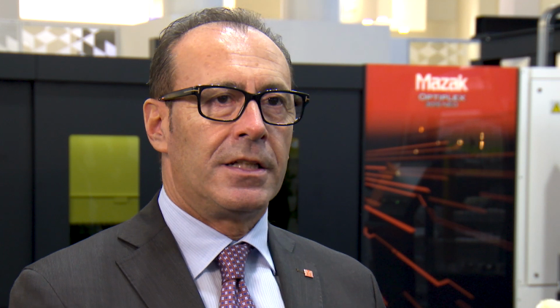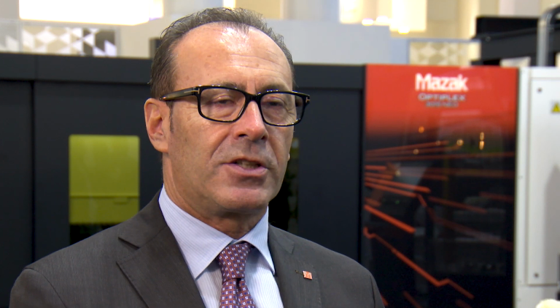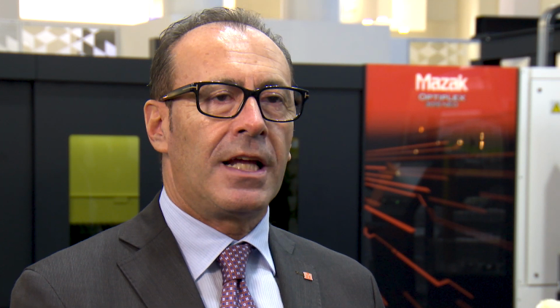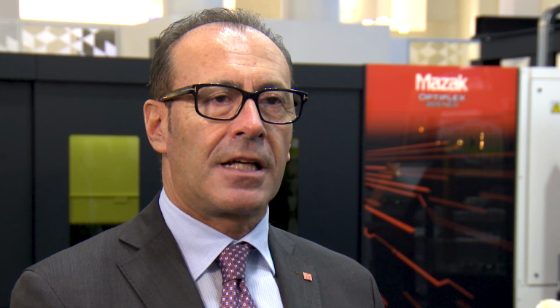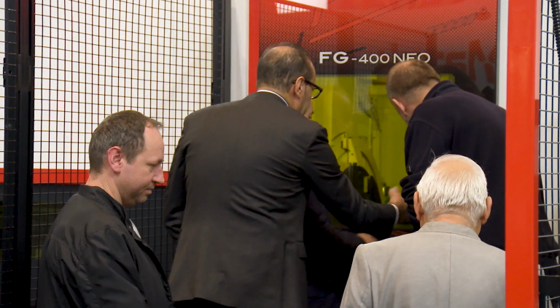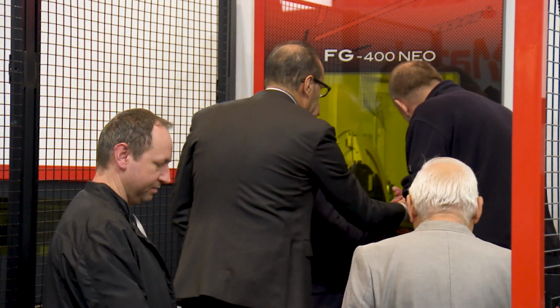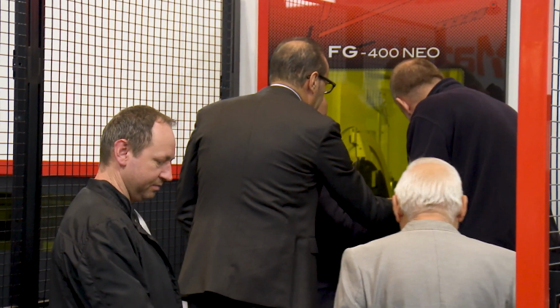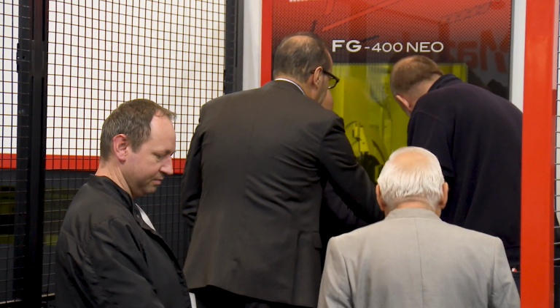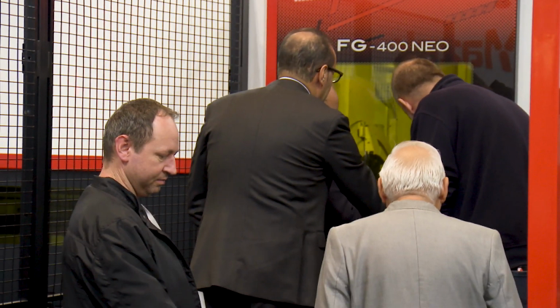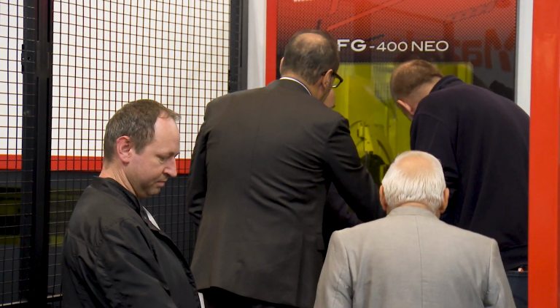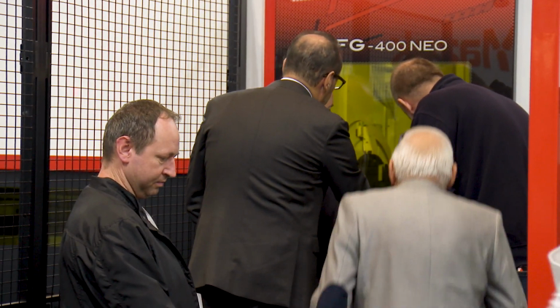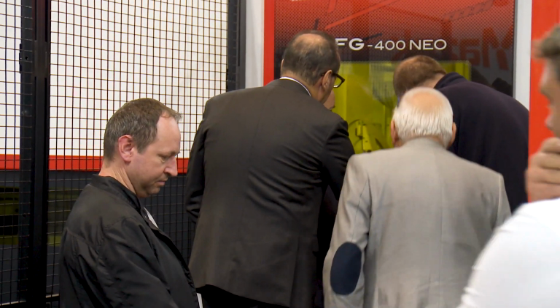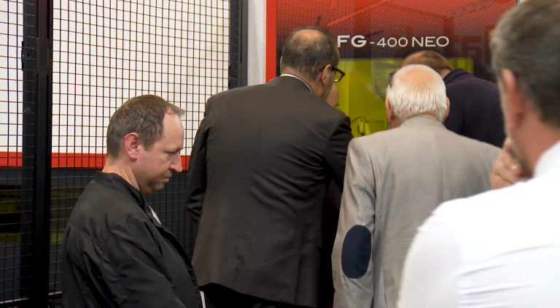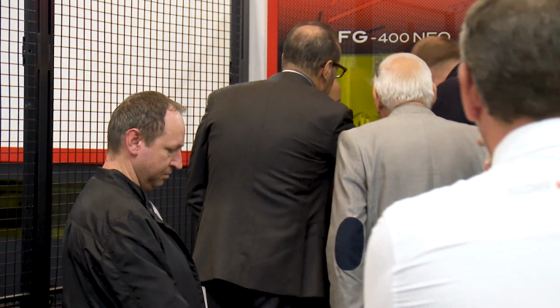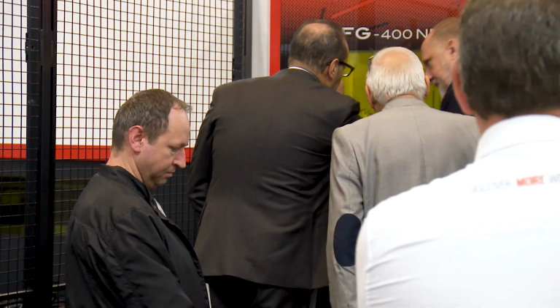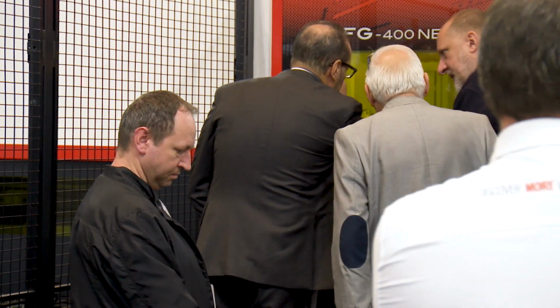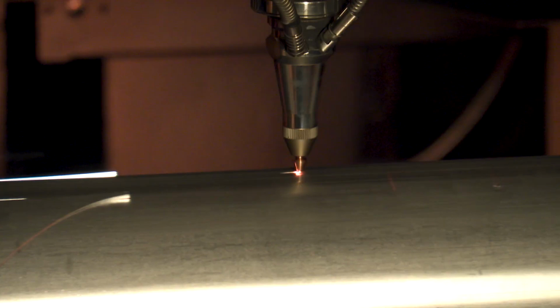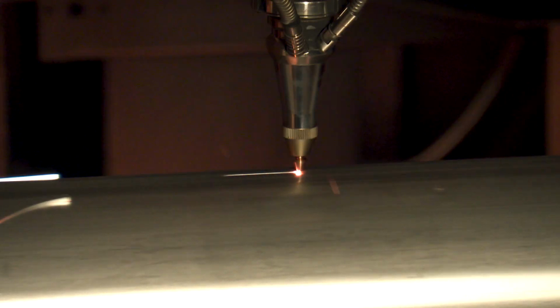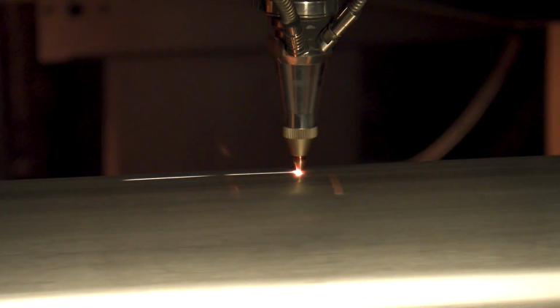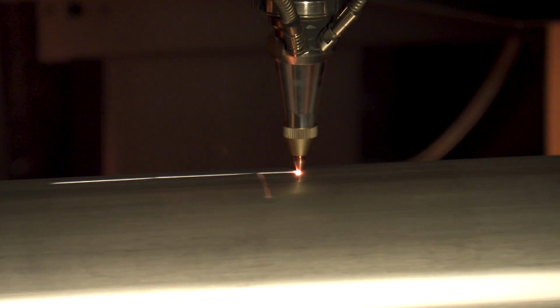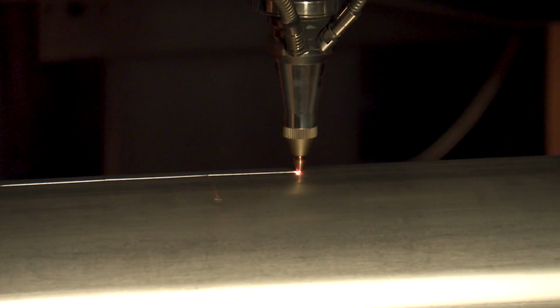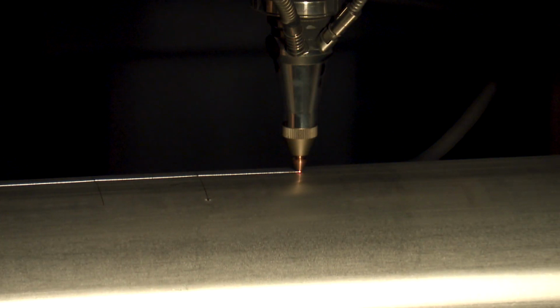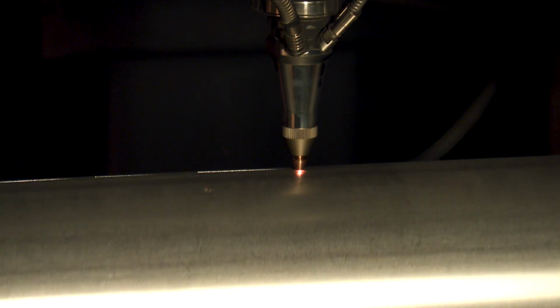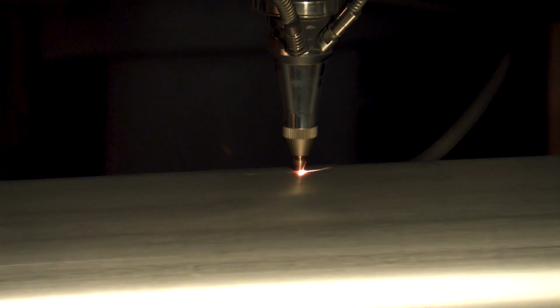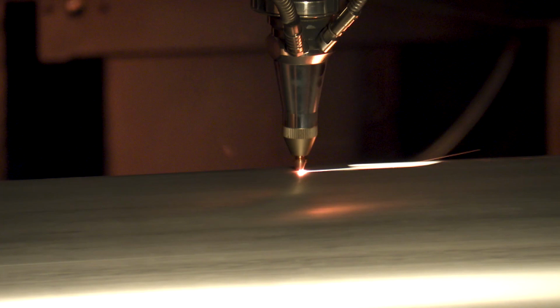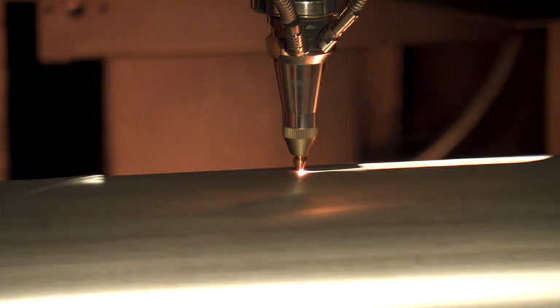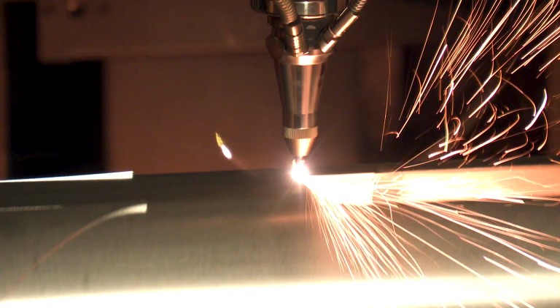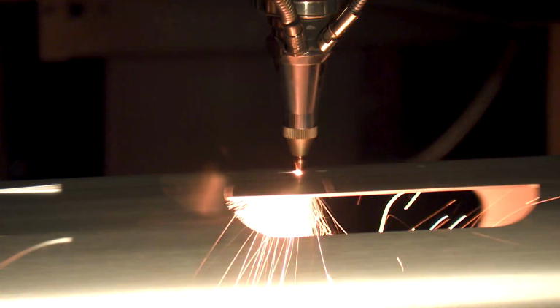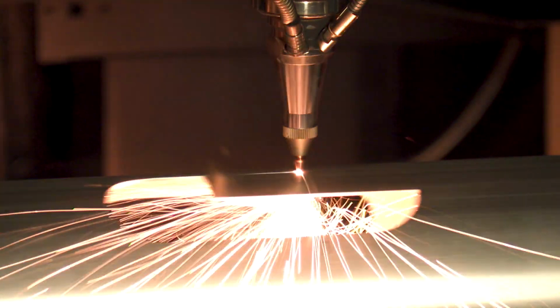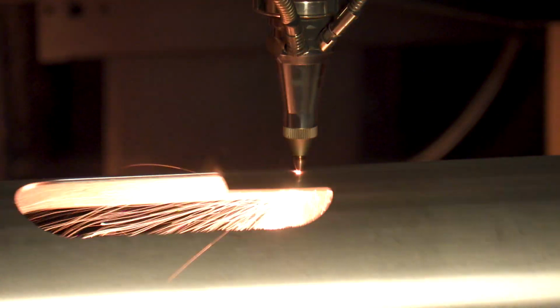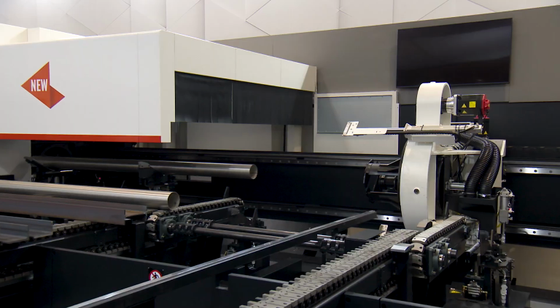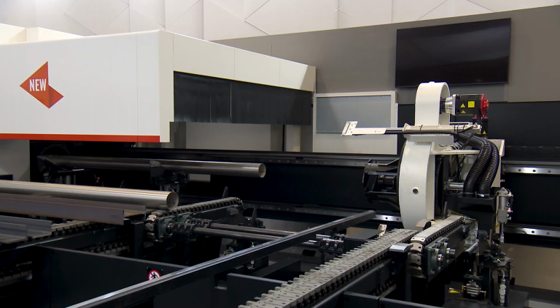The machine has a lot of new features, including a new tapping system, an automatic tool magazine, and a flow drill system.